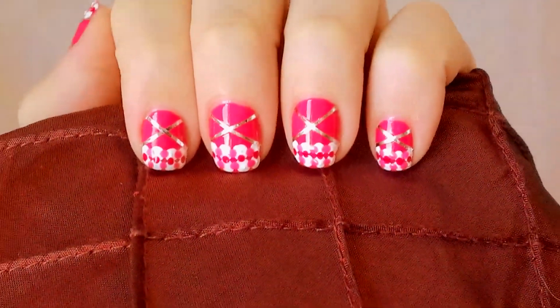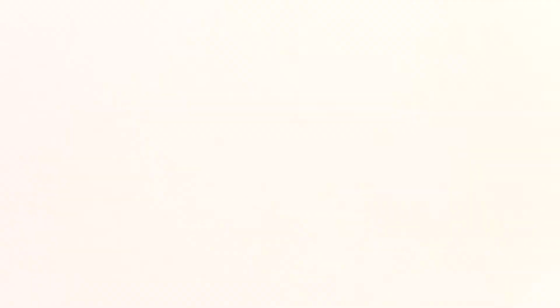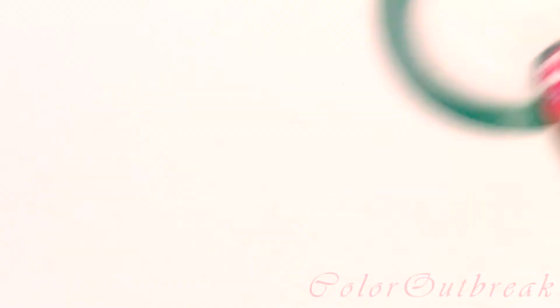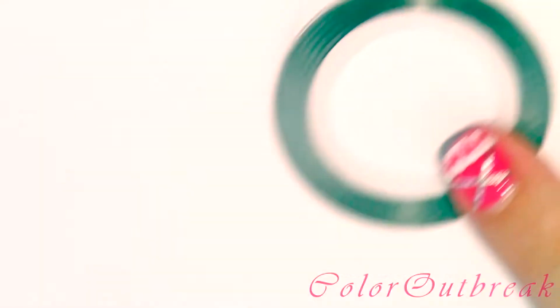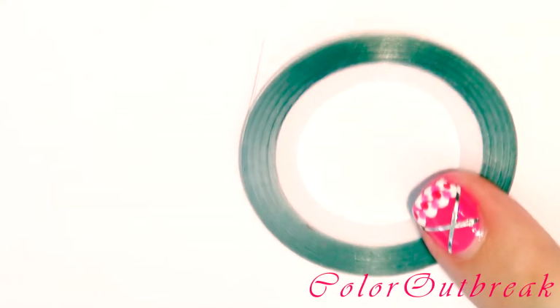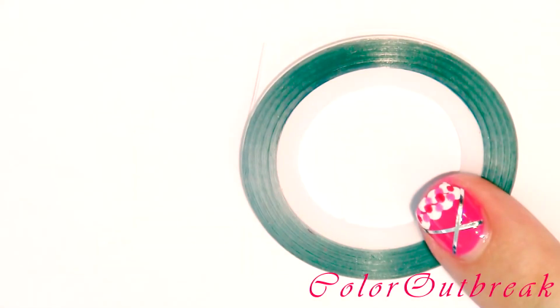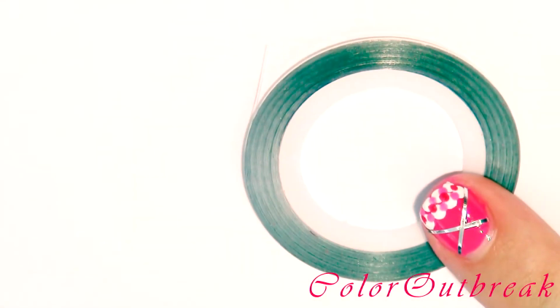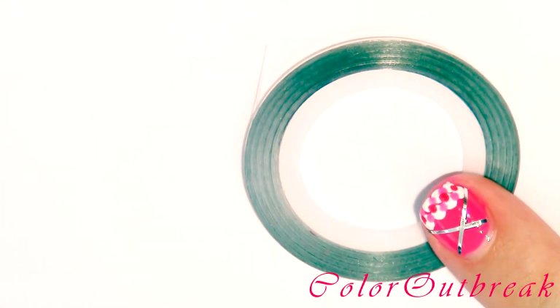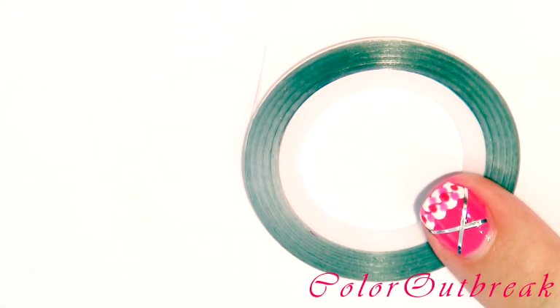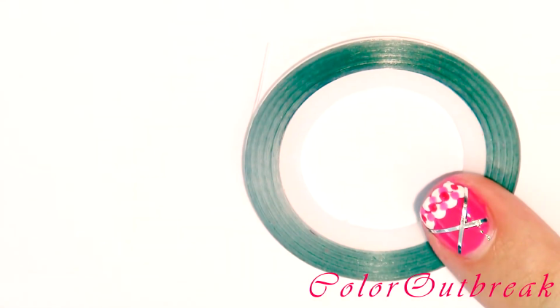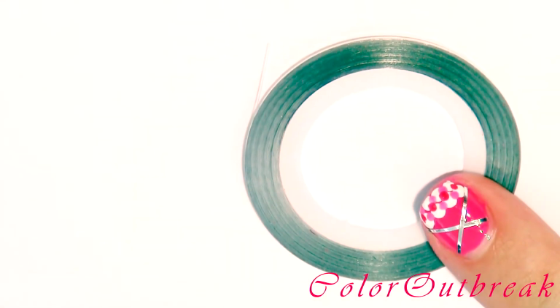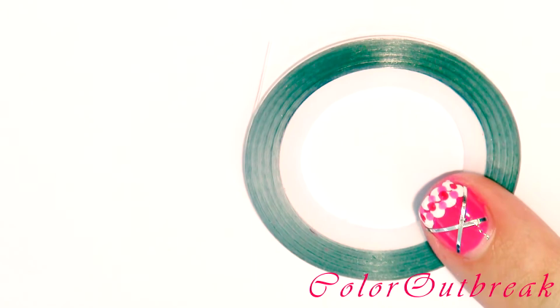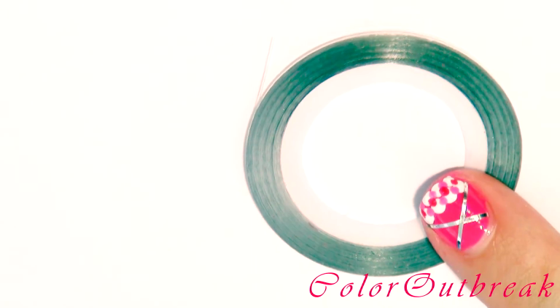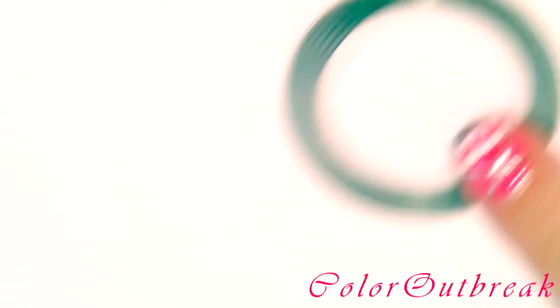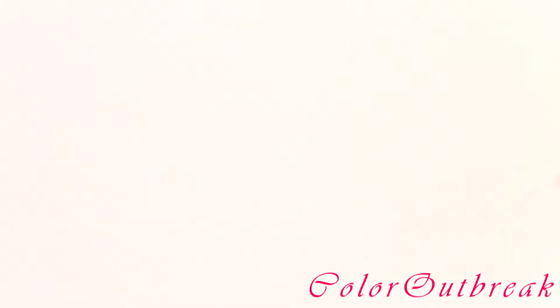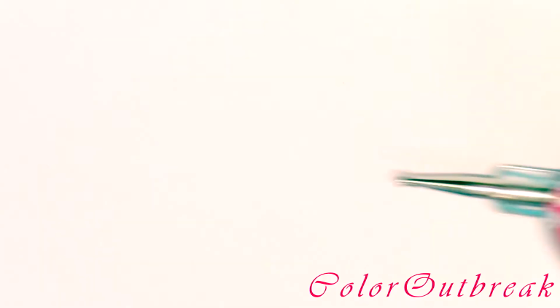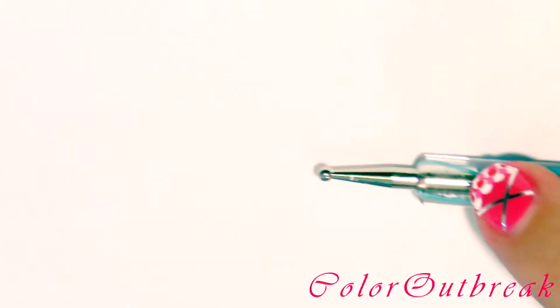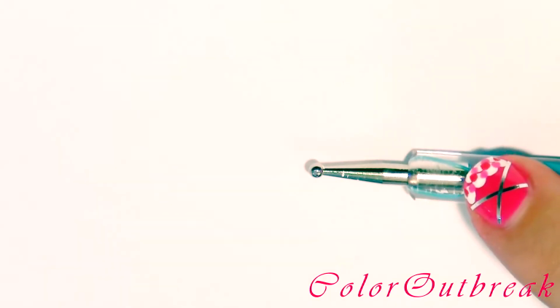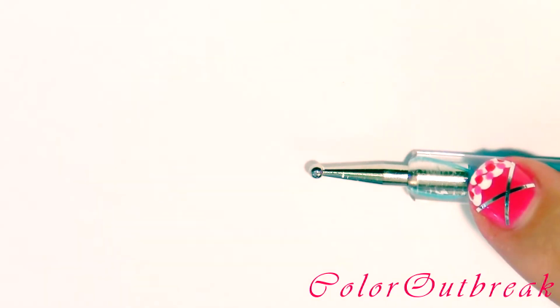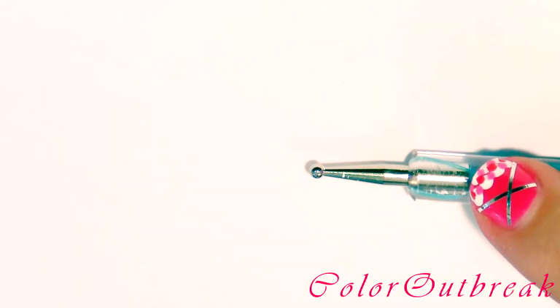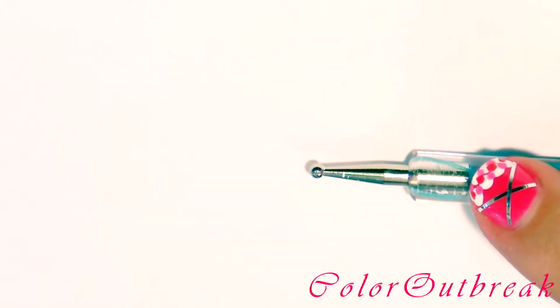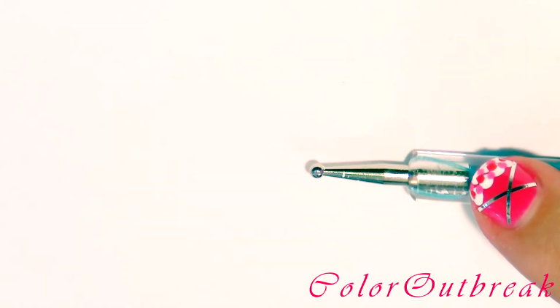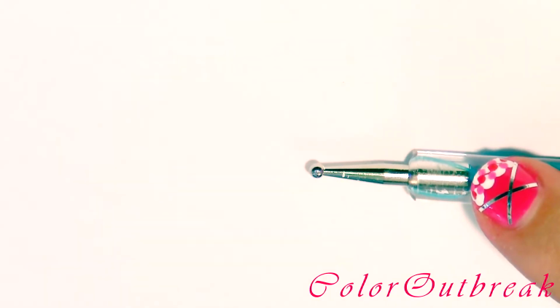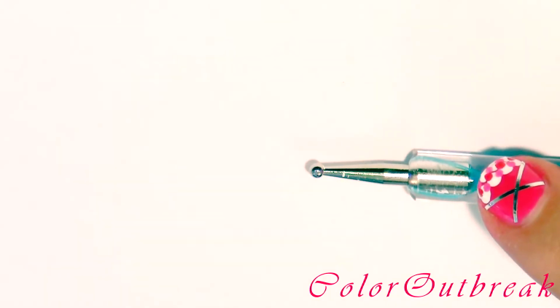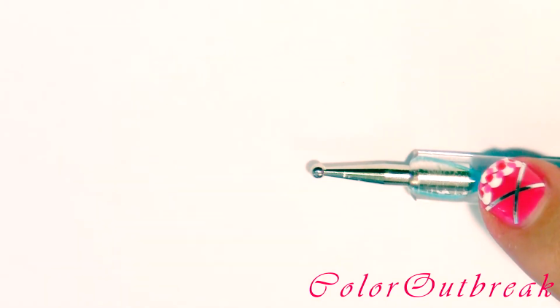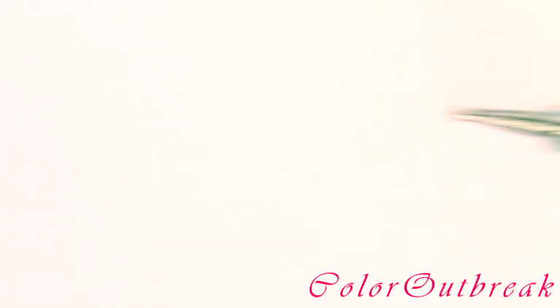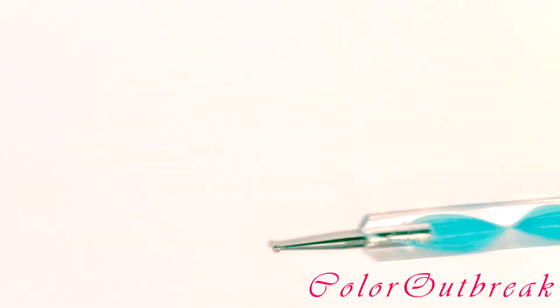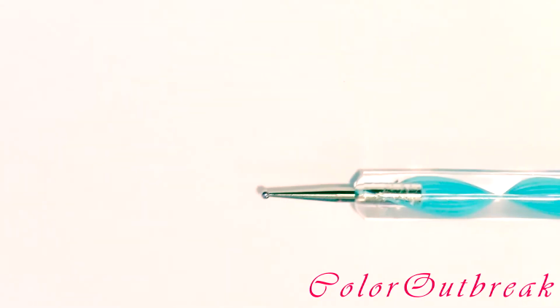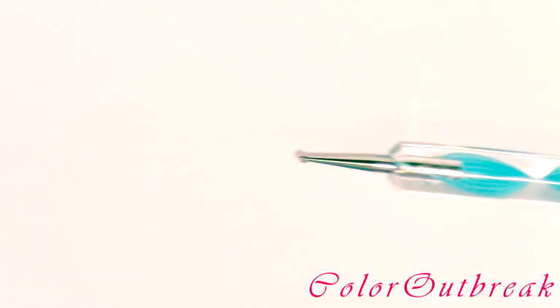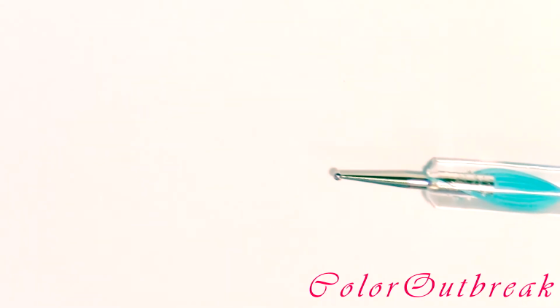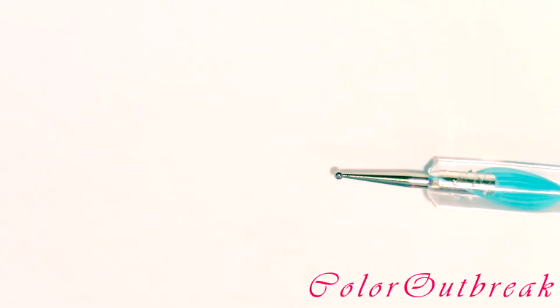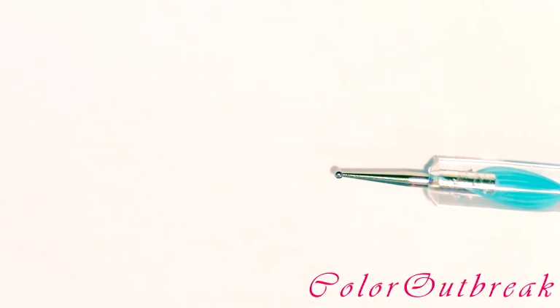For this design I will be using silver striping tape and a blue dotting tool which has a medium size tip and a smaller tip.